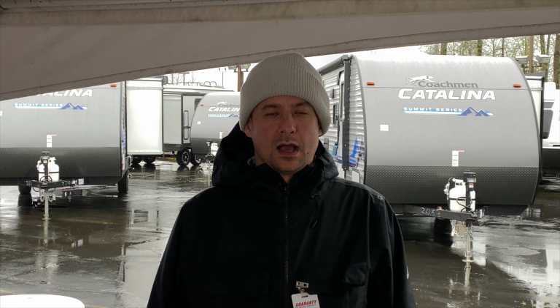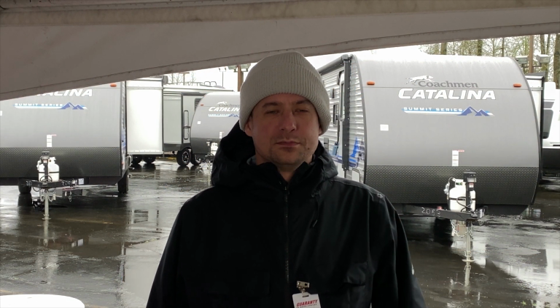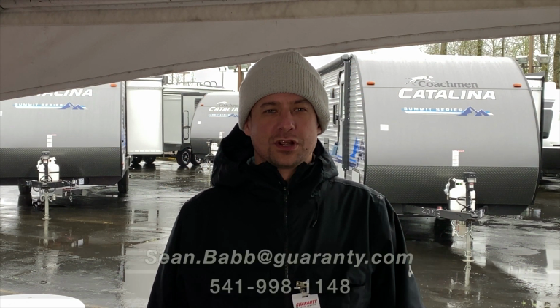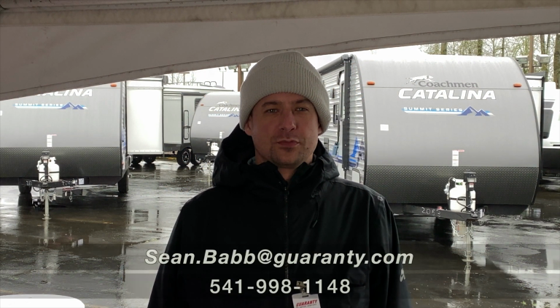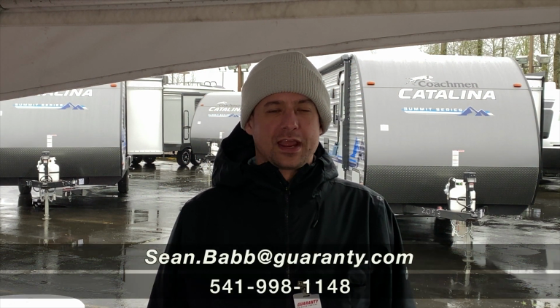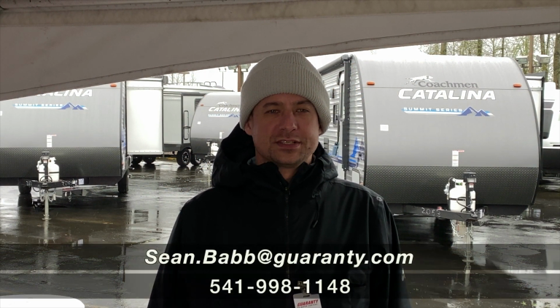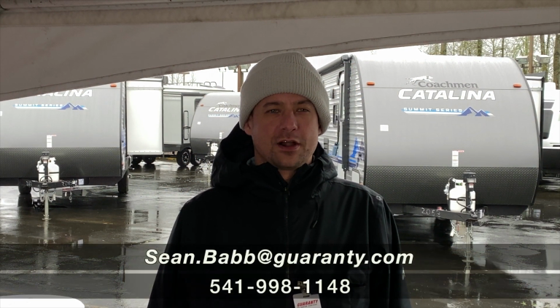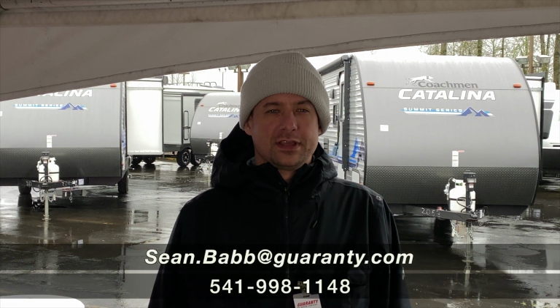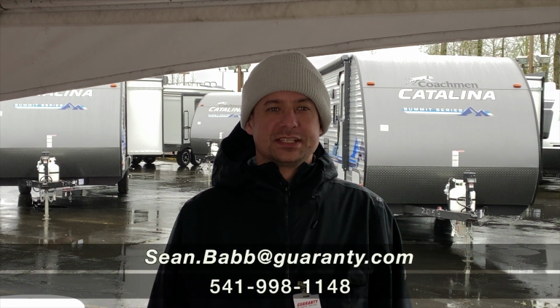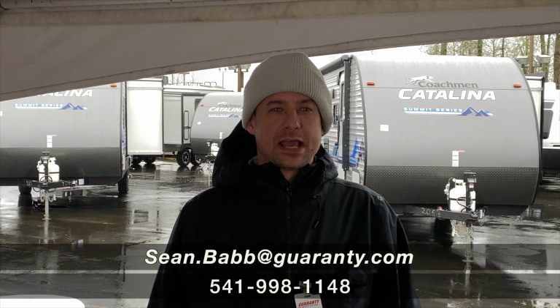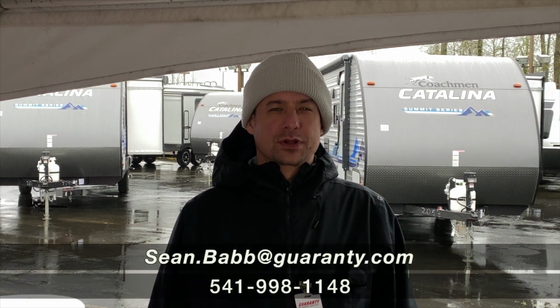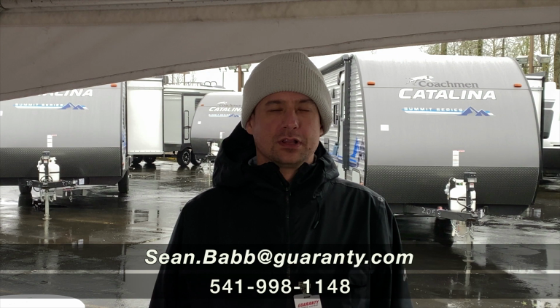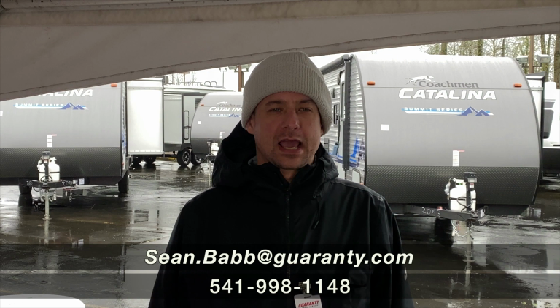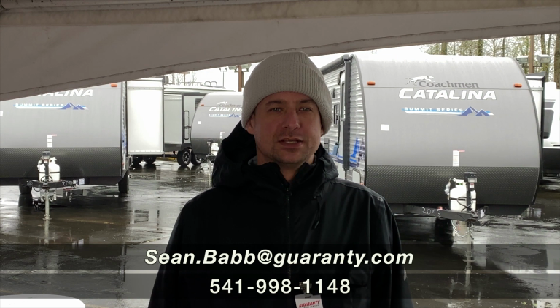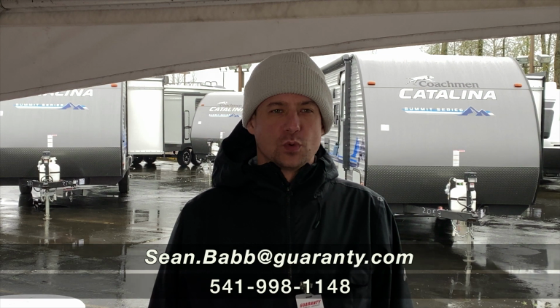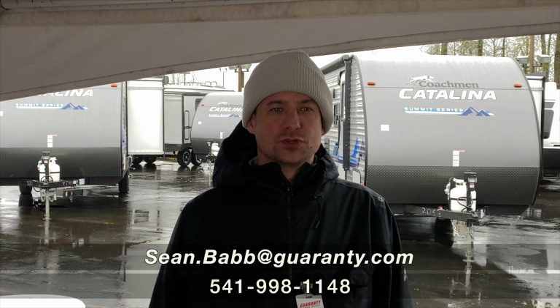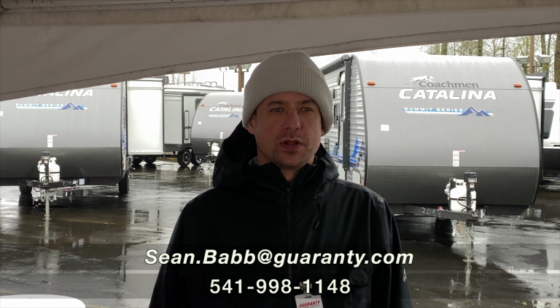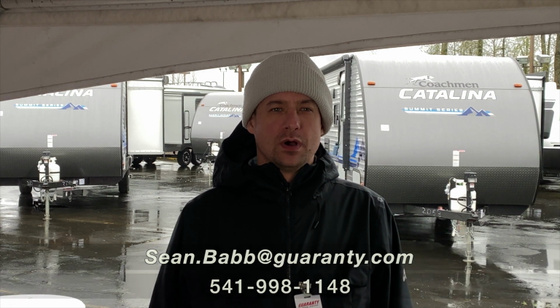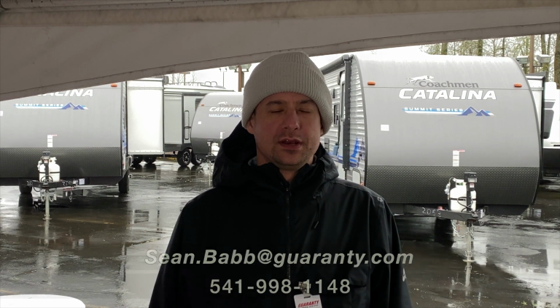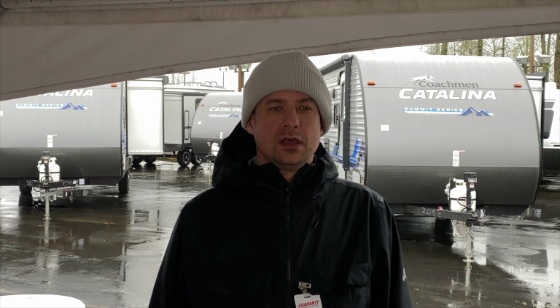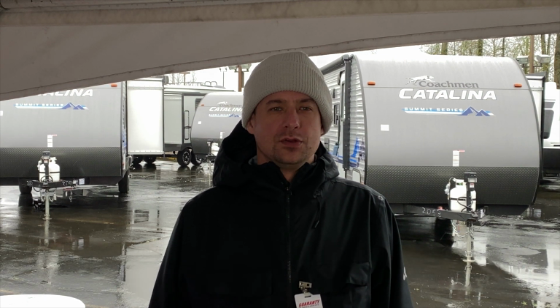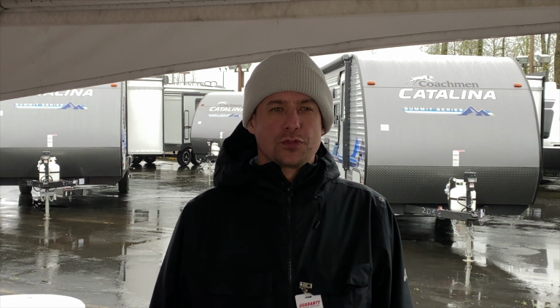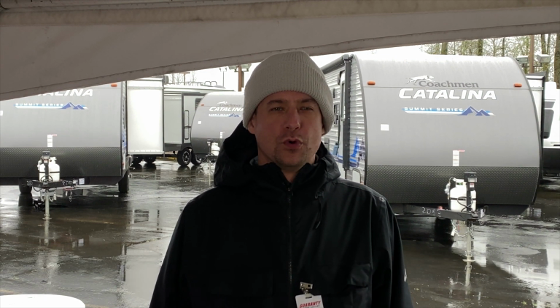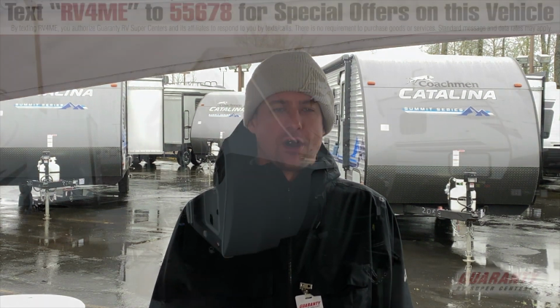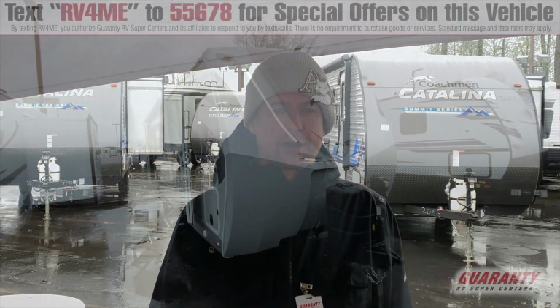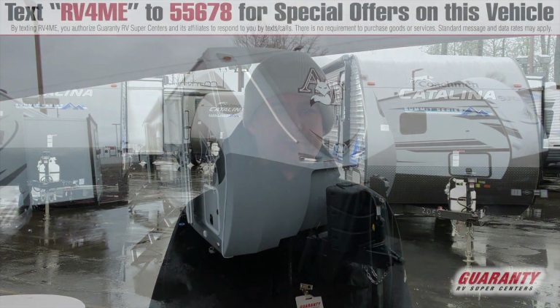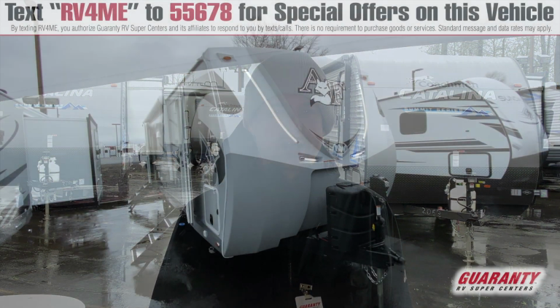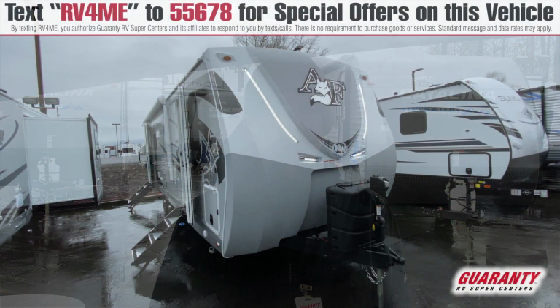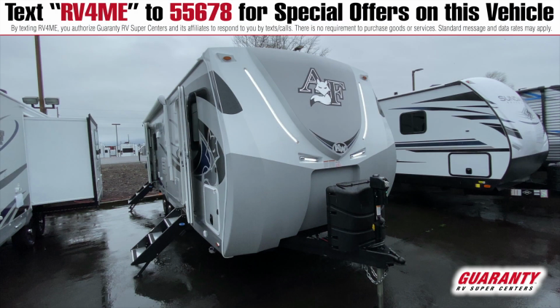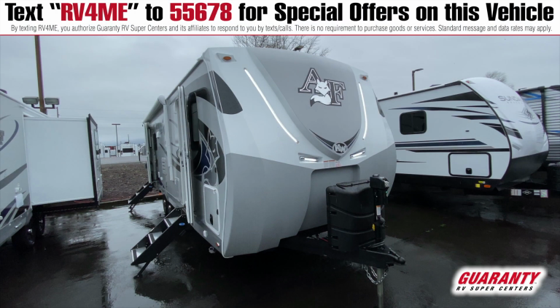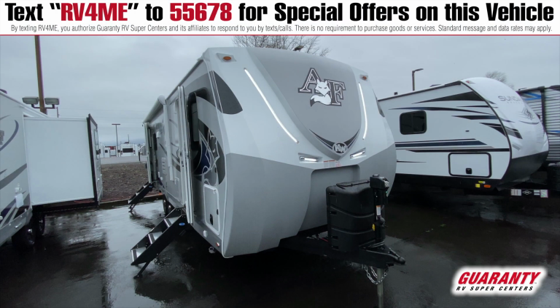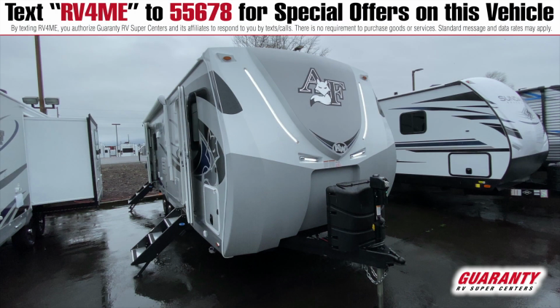I'm Sean with Guaranty RV, and today we're going to look at a 2021 Northwood Arctic Fox 25Y.